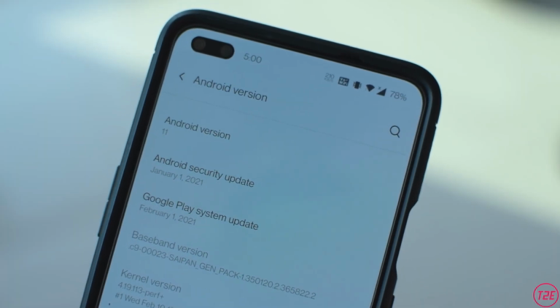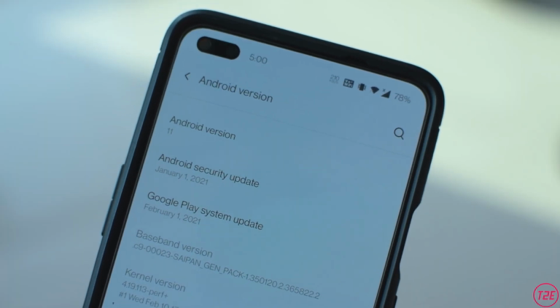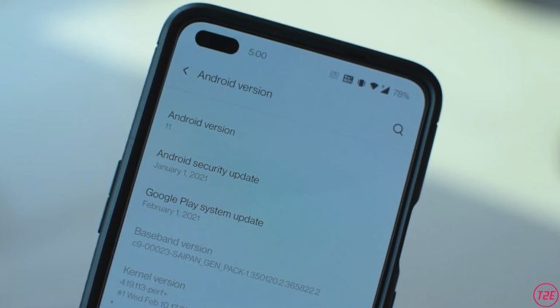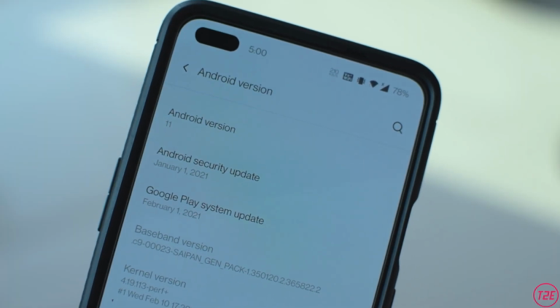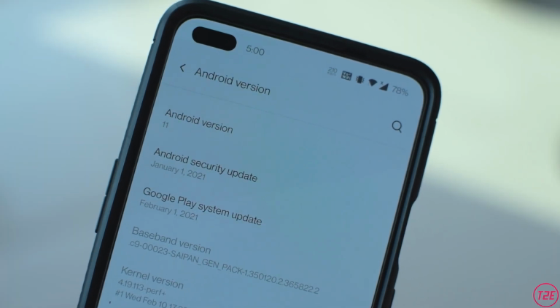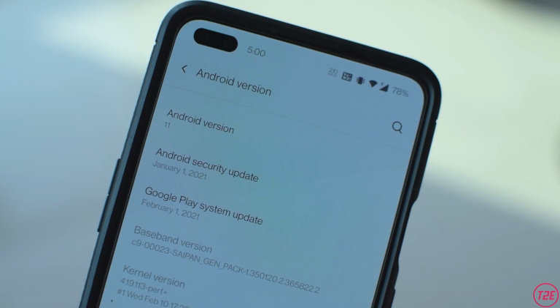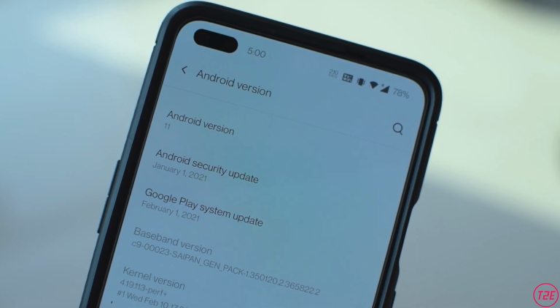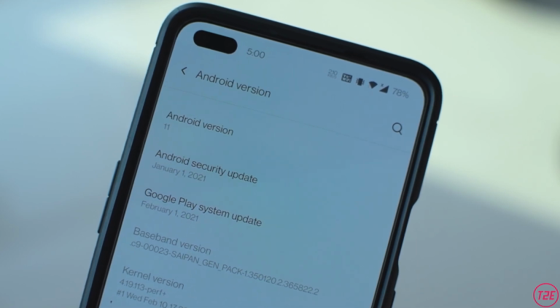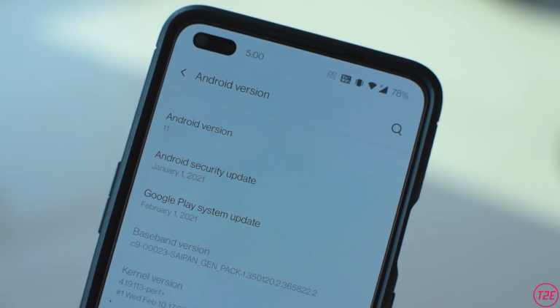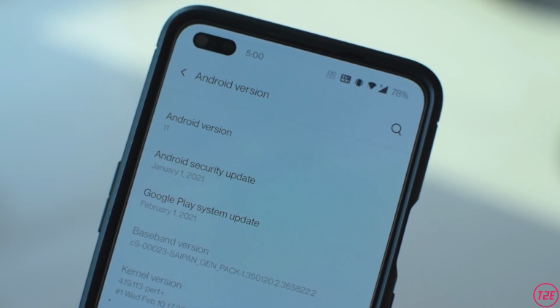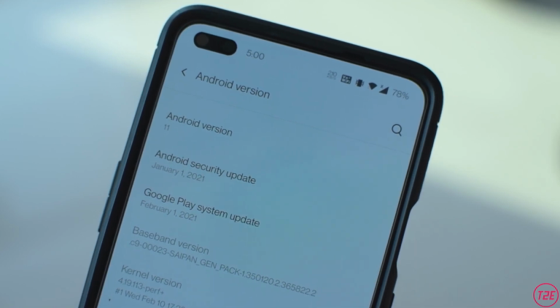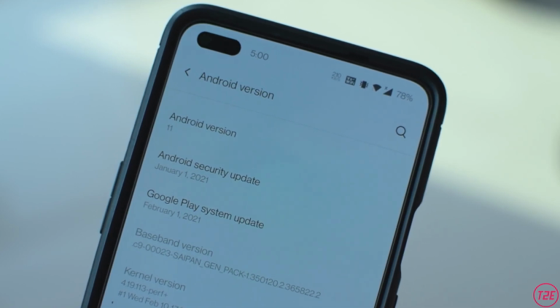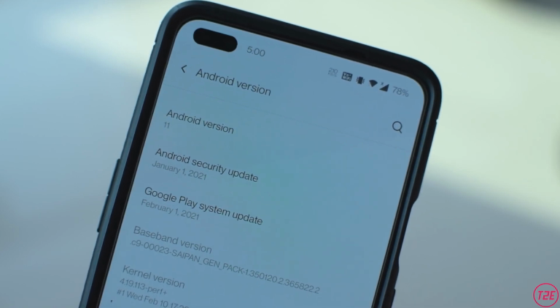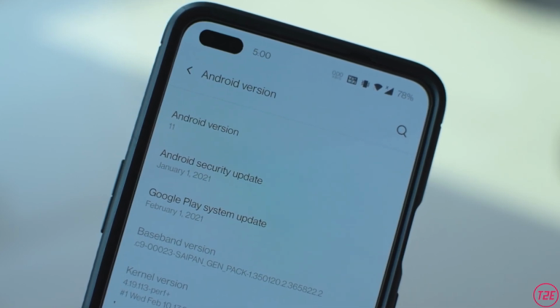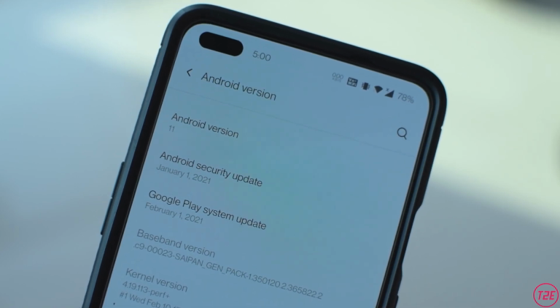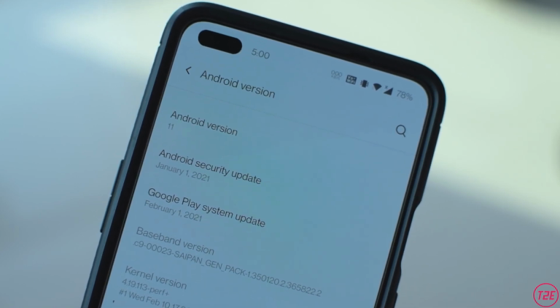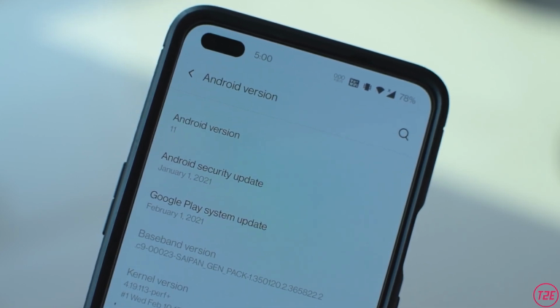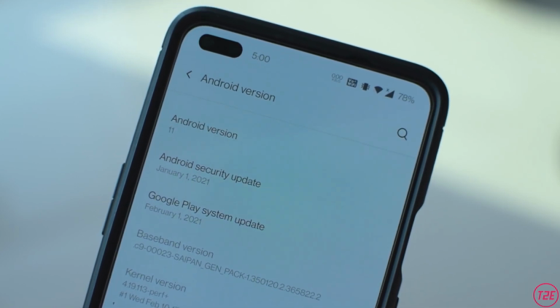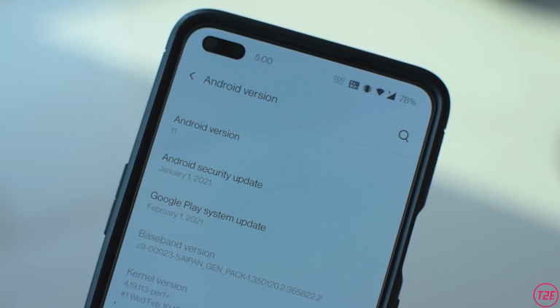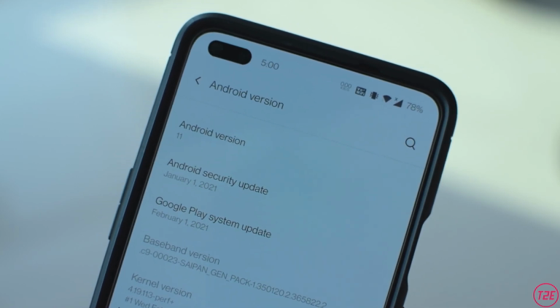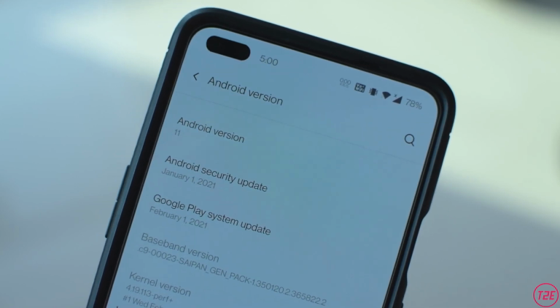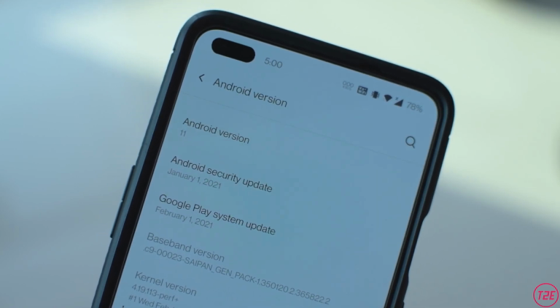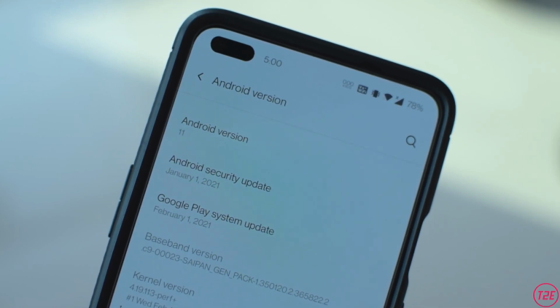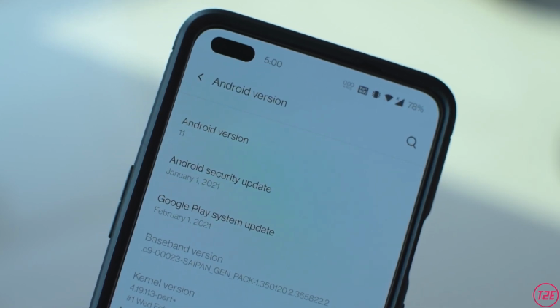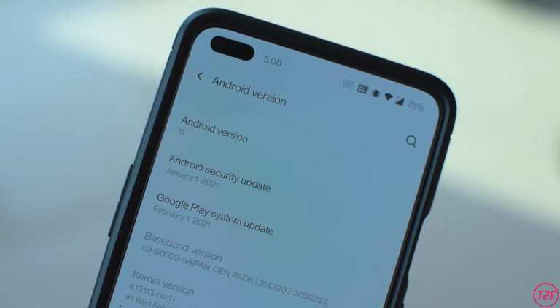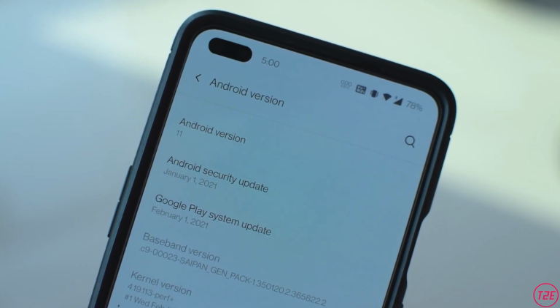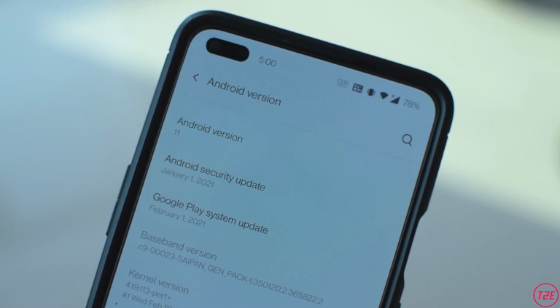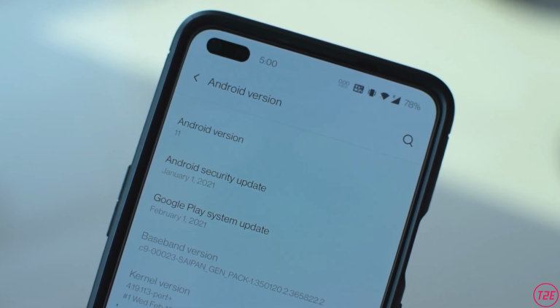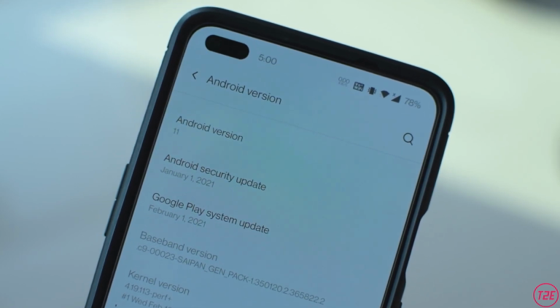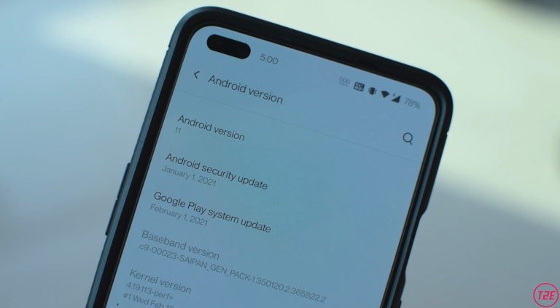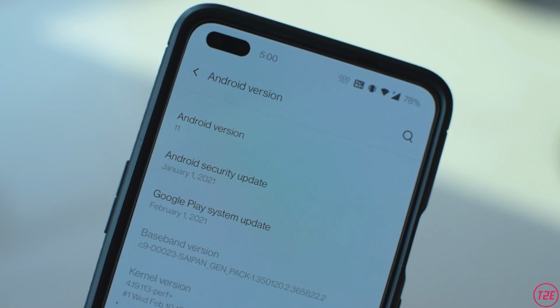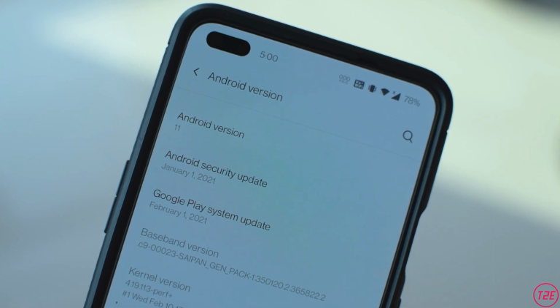Regarding the security patch, it is still running on the old January 2021 security patch, so I hope that will get updated soon as well.